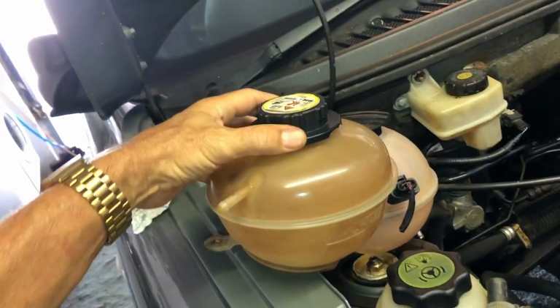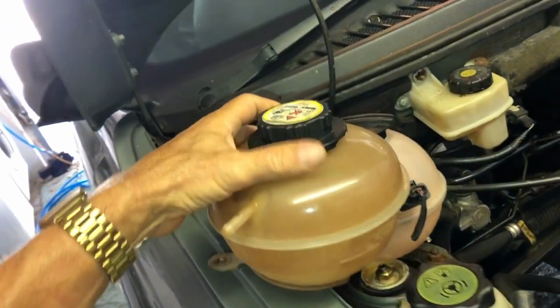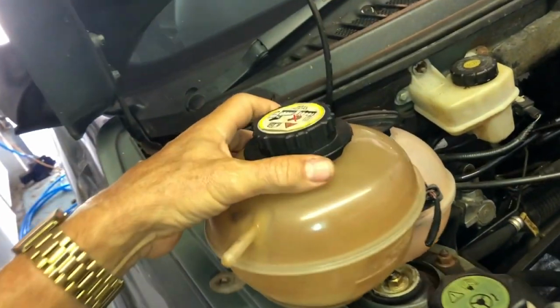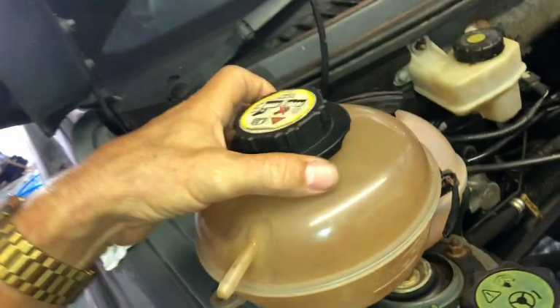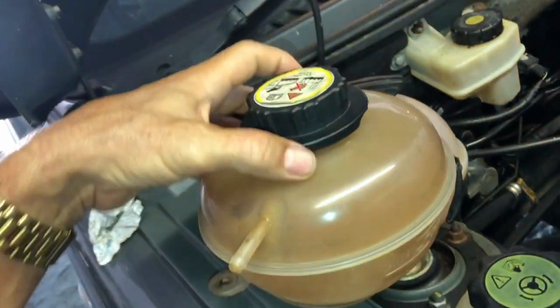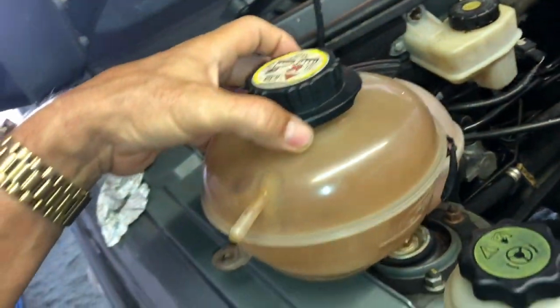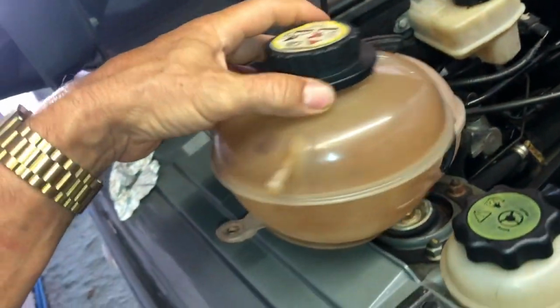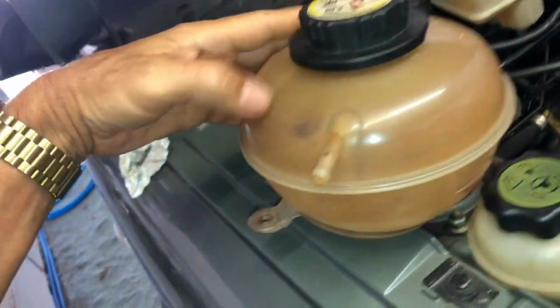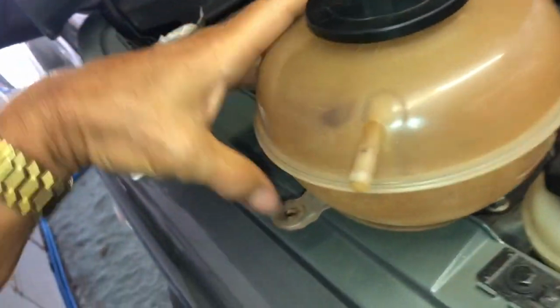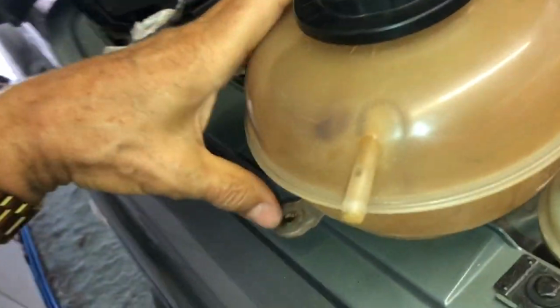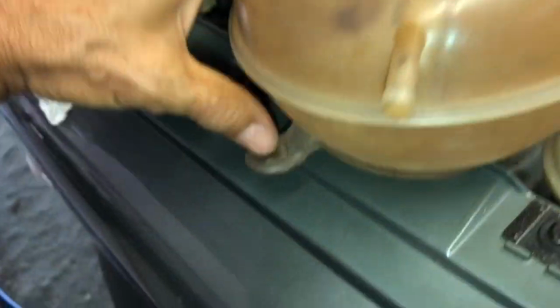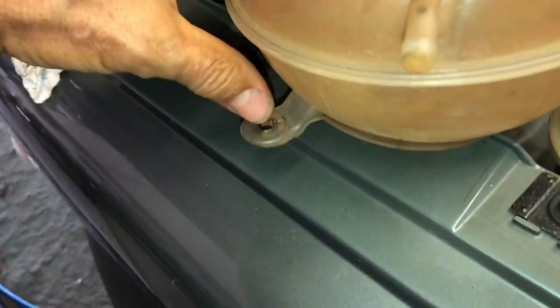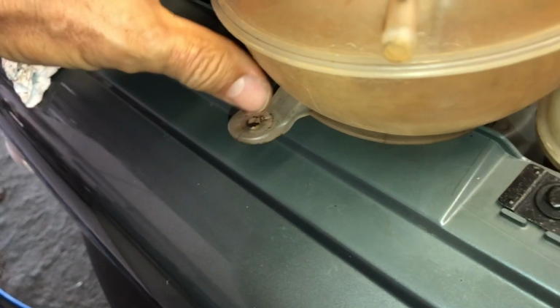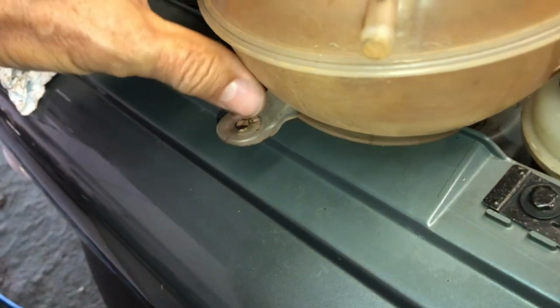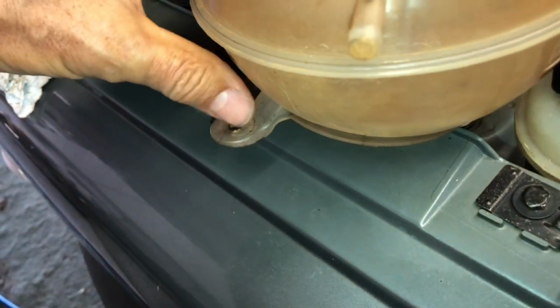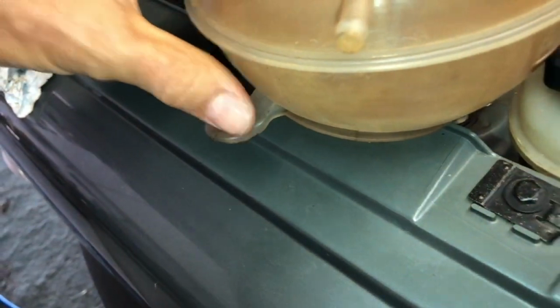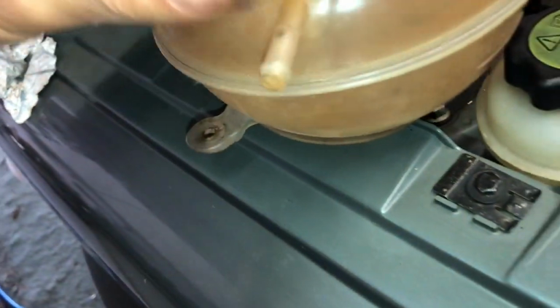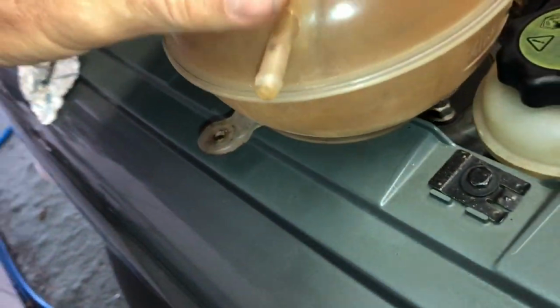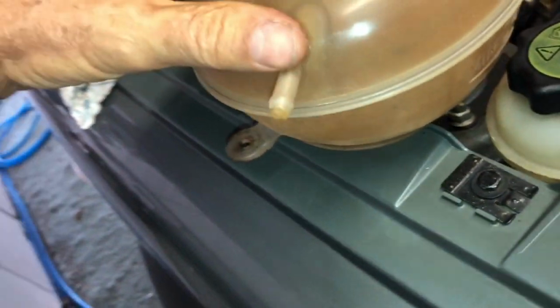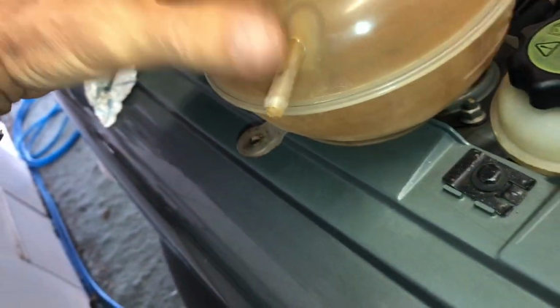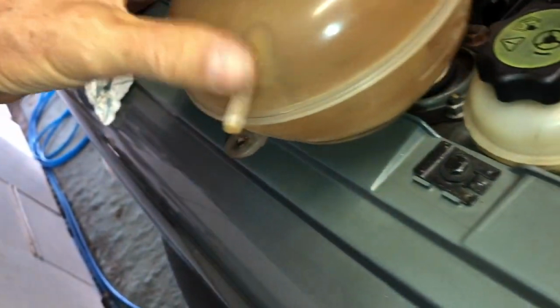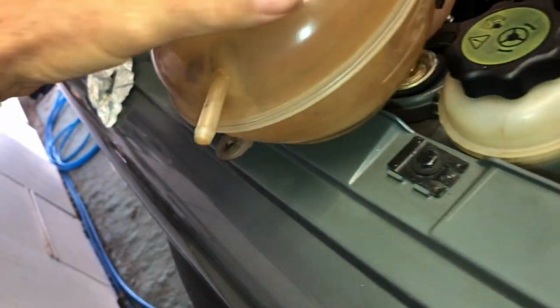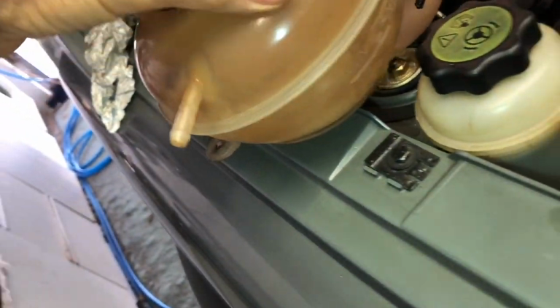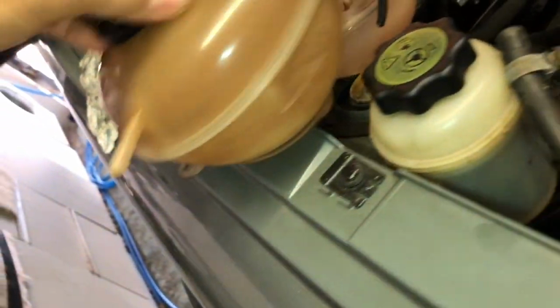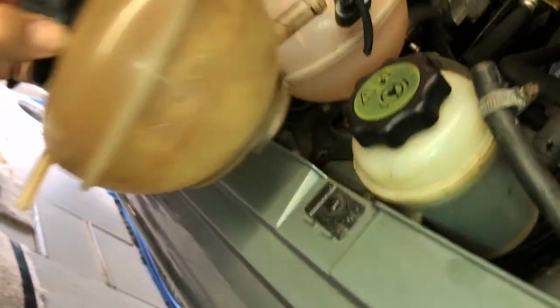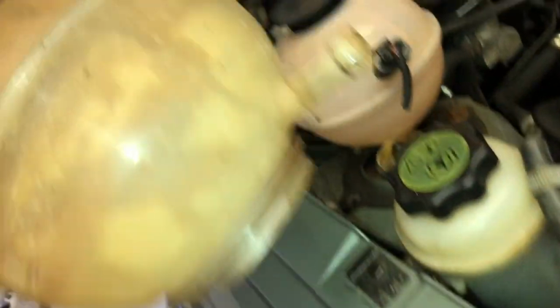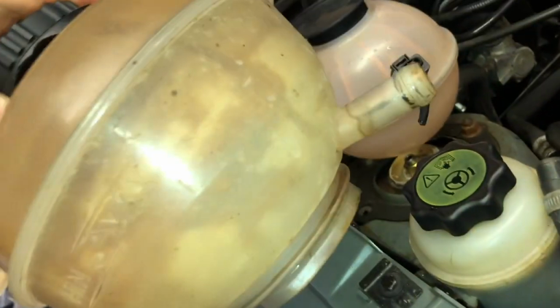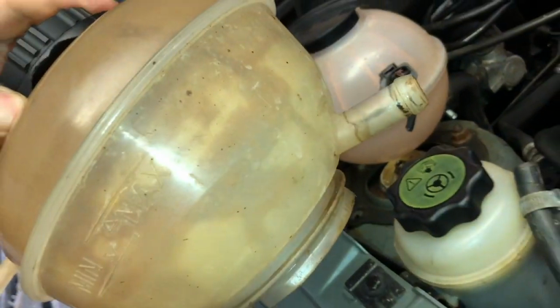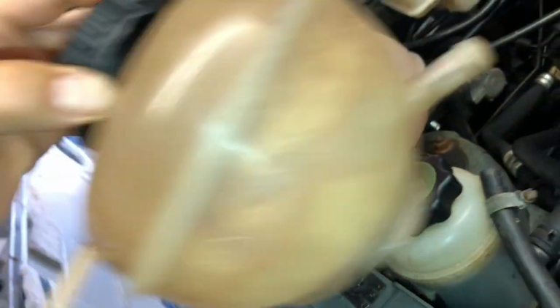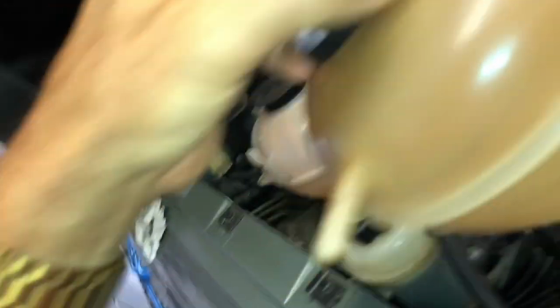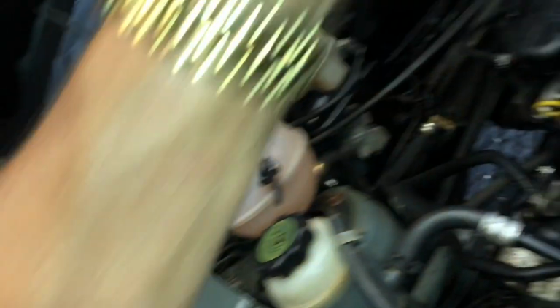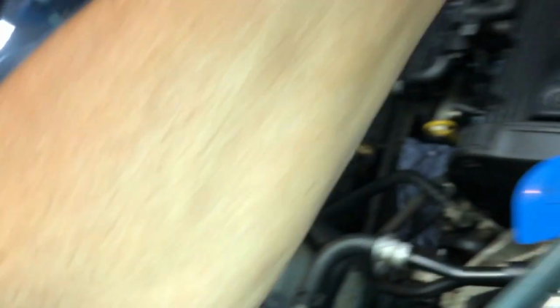There's the old expansion tank removed — it comes off quite easily, just one clip at the bottom and two pipes, one at the top and one at the bottom.